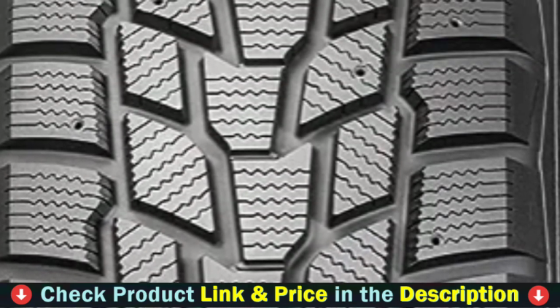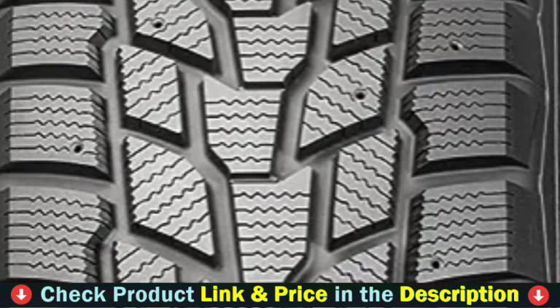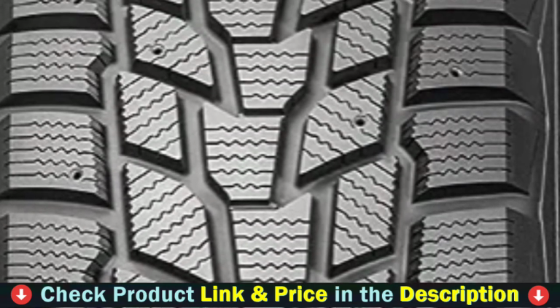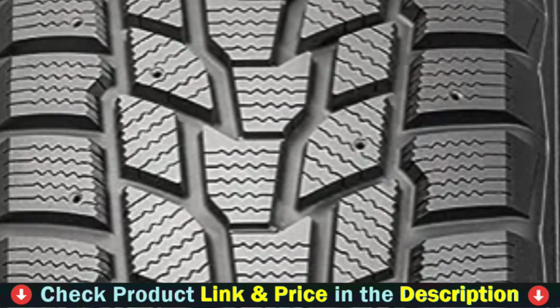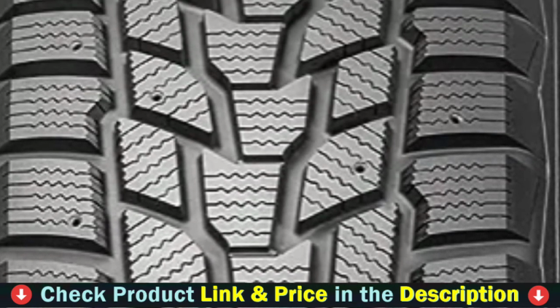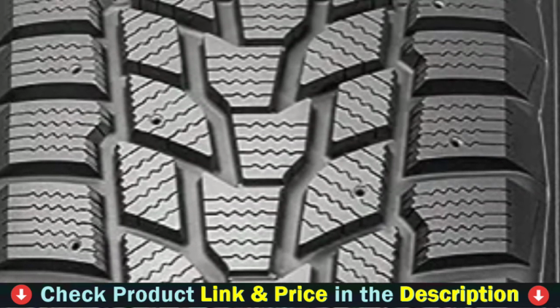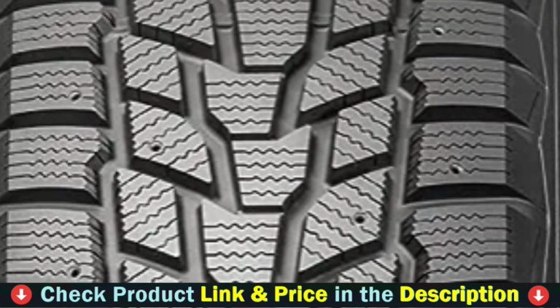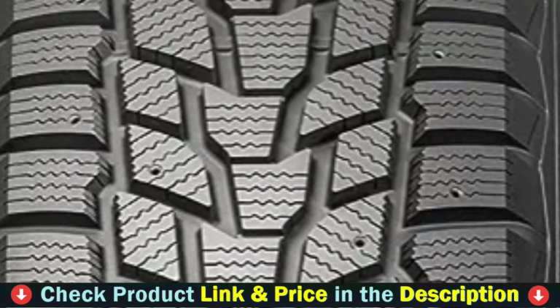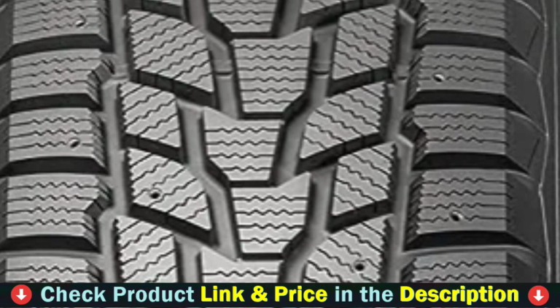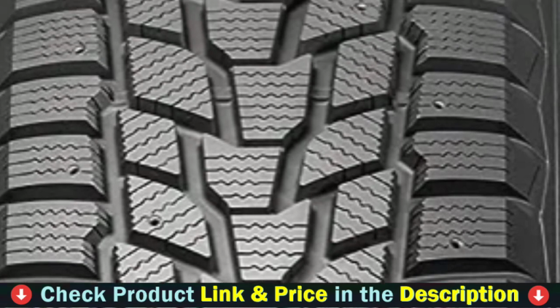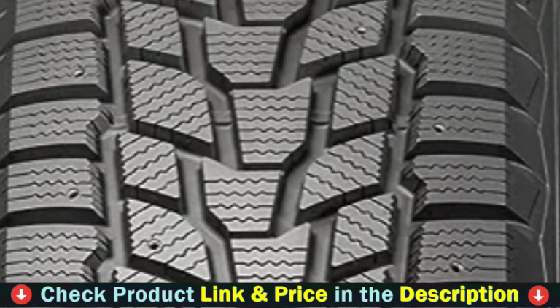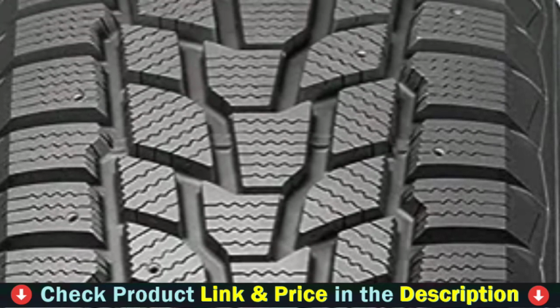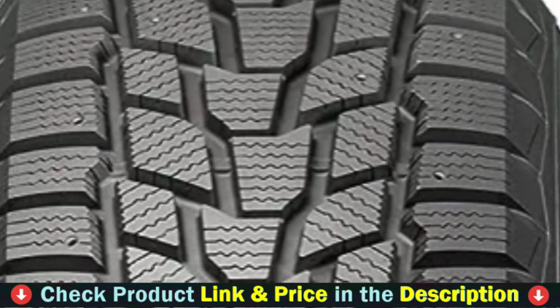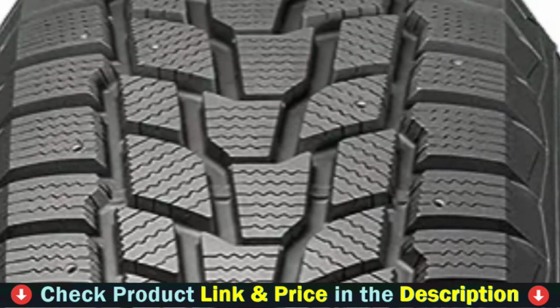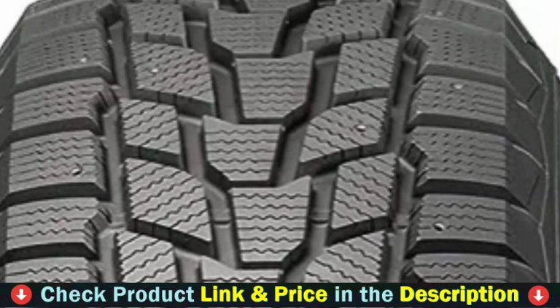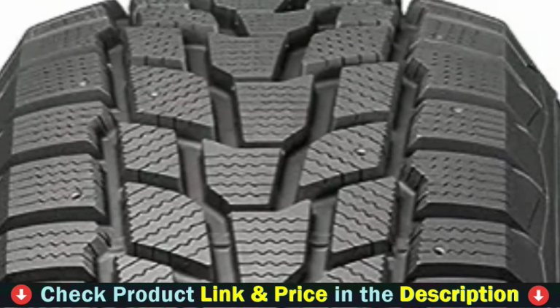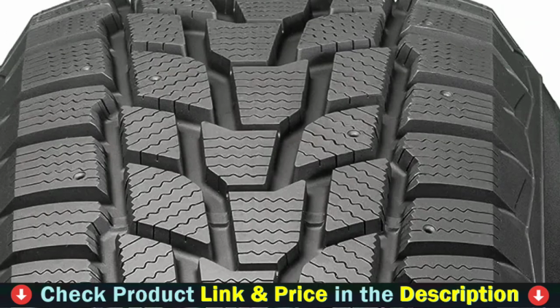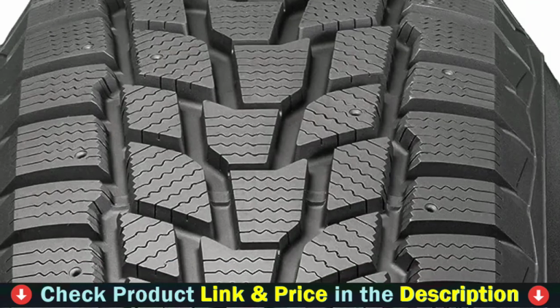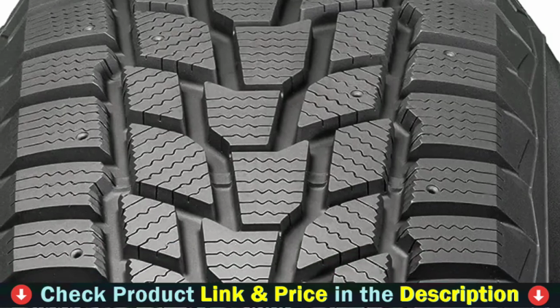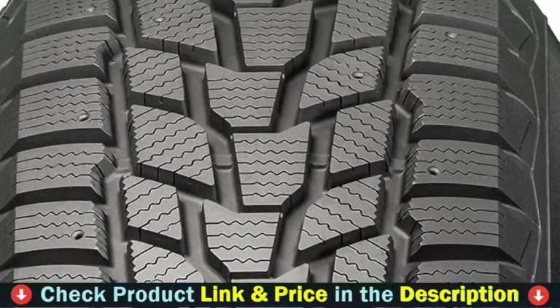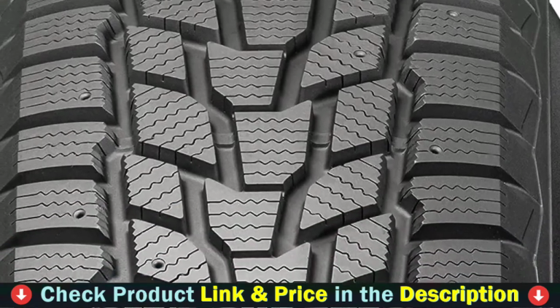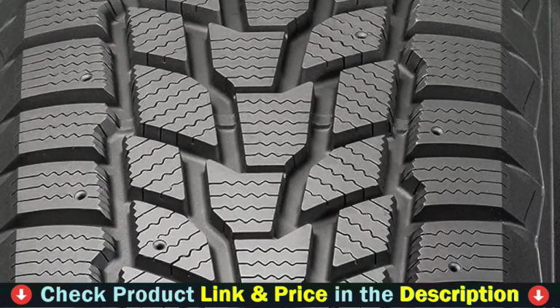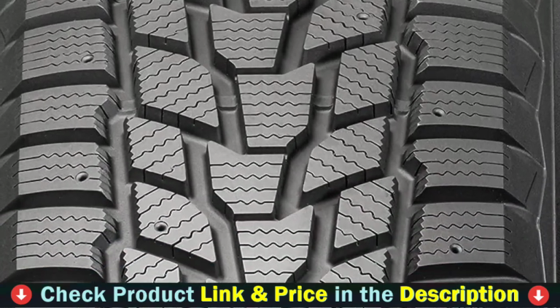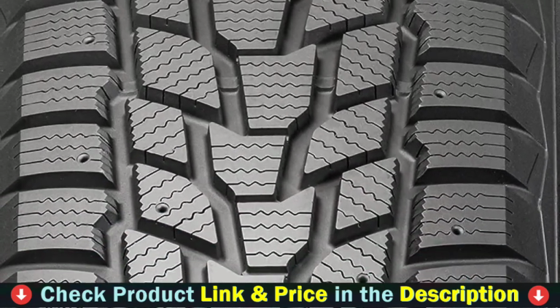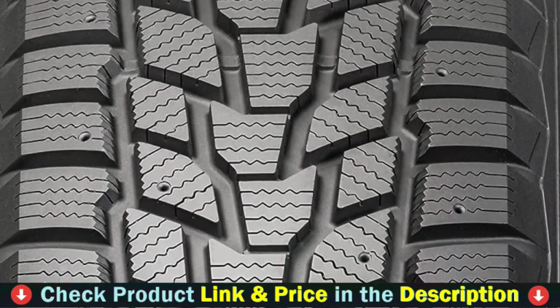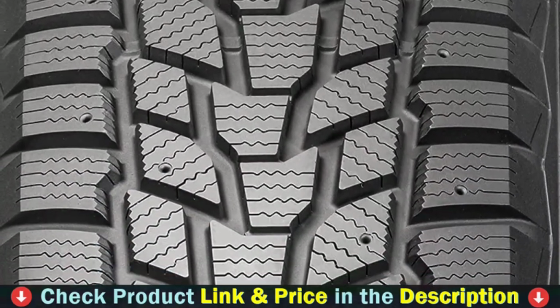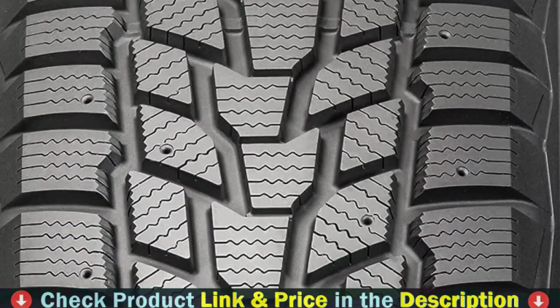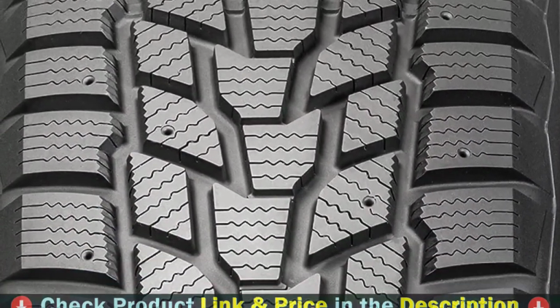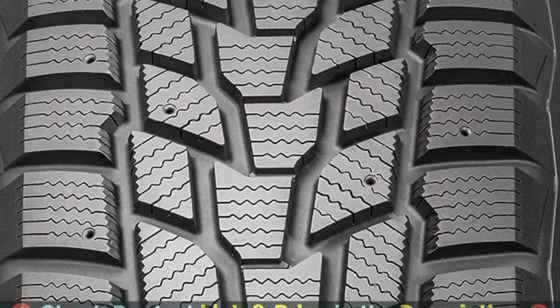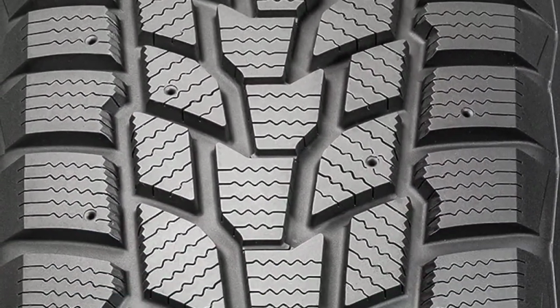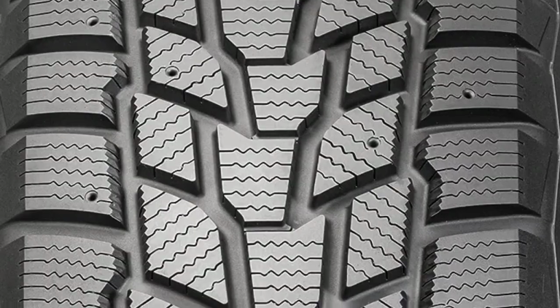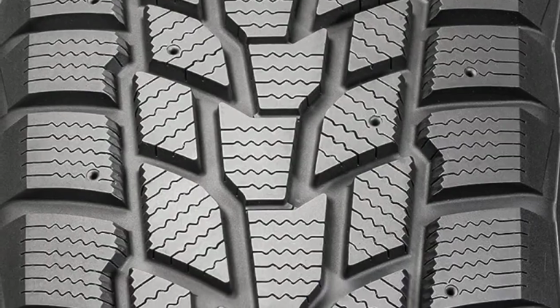To sum up, the Bridgestone Premier Snow tire is responsive, handles well, and delivers excellent highway stability in dry conditions.